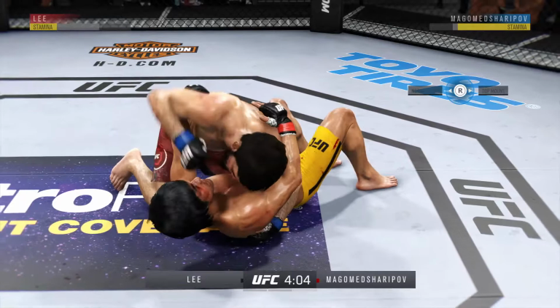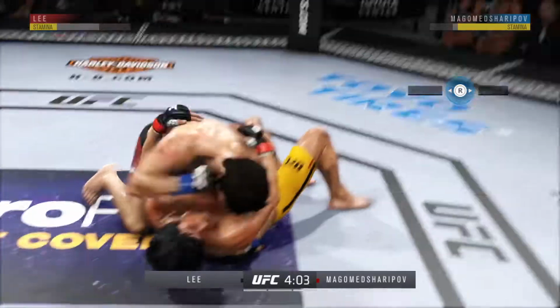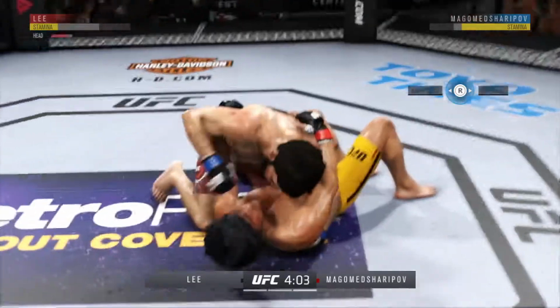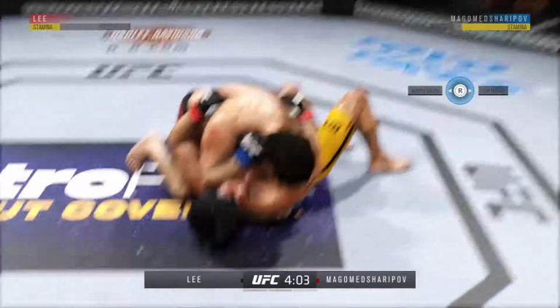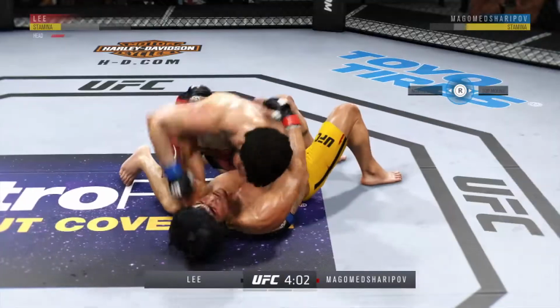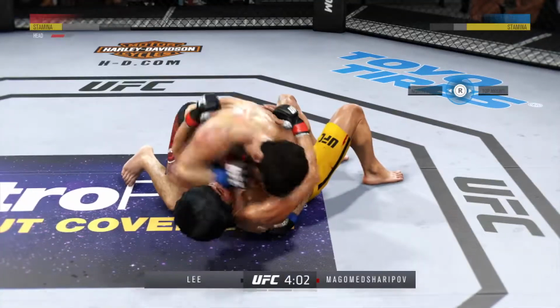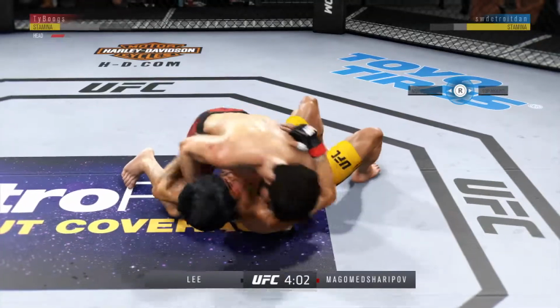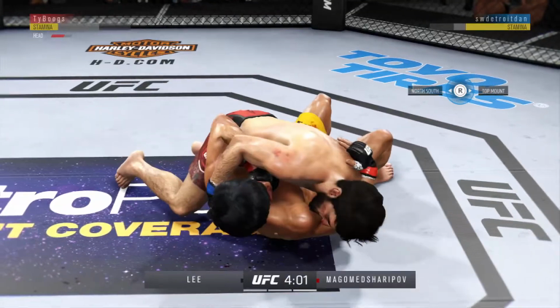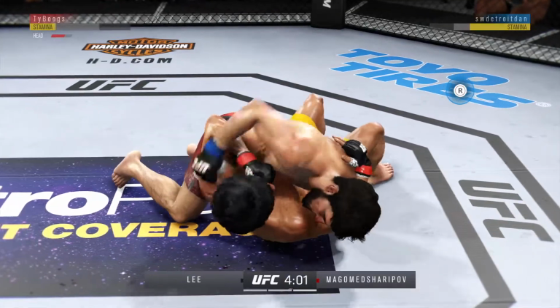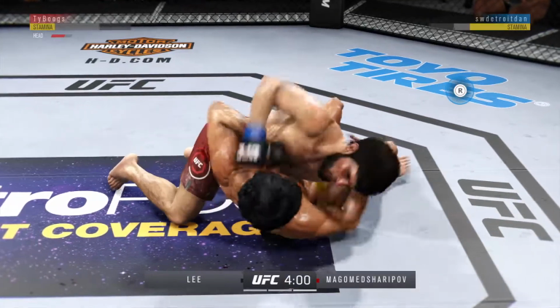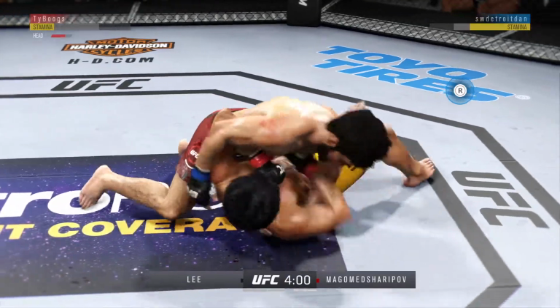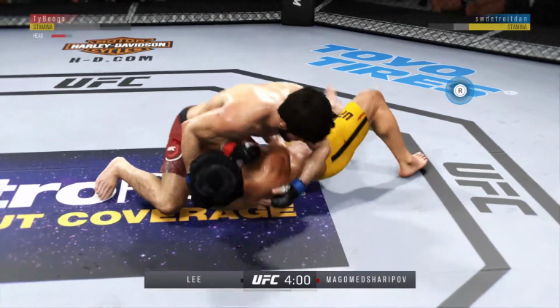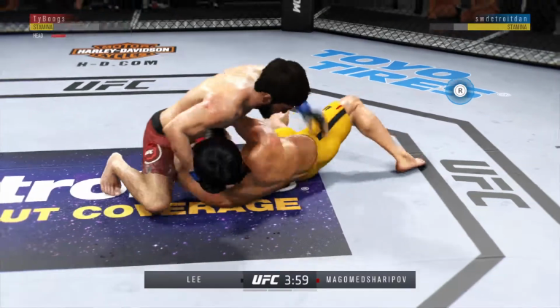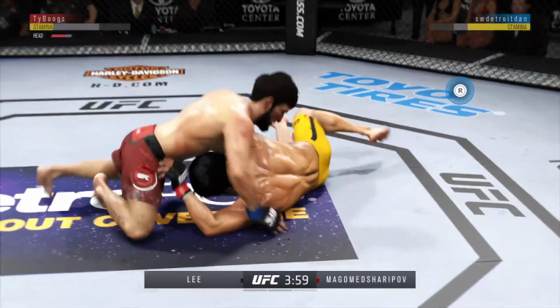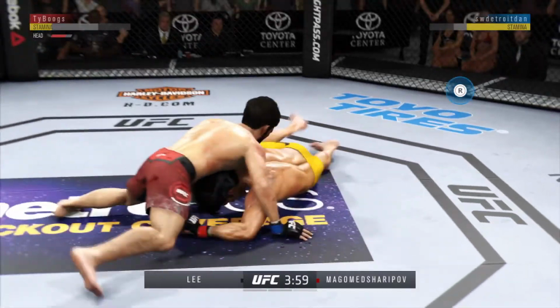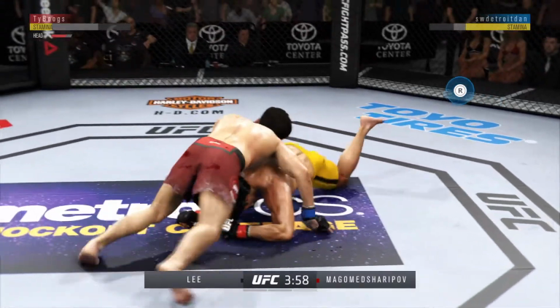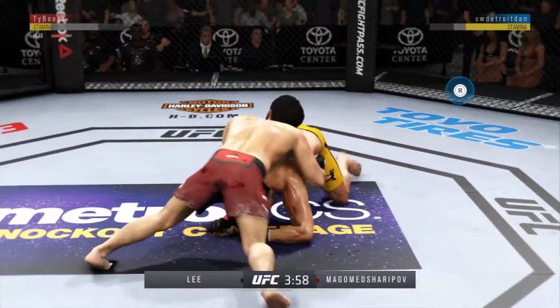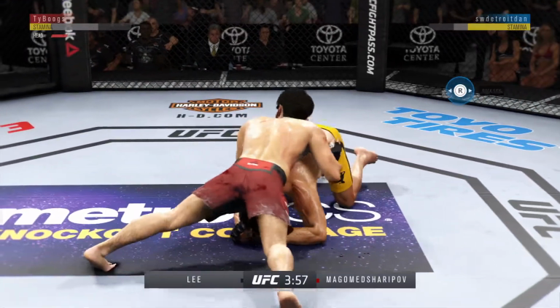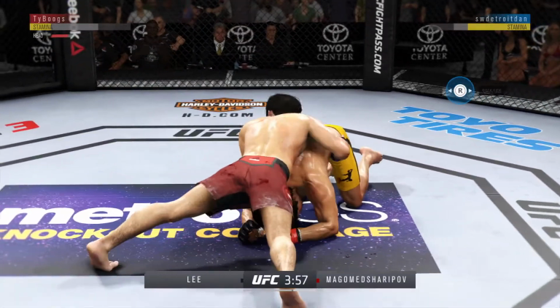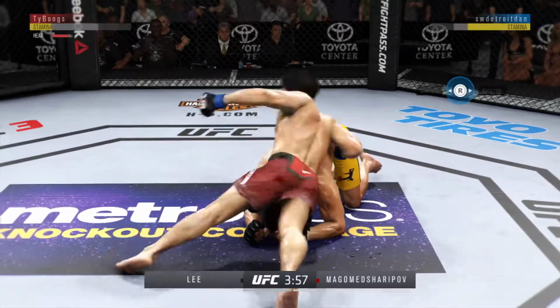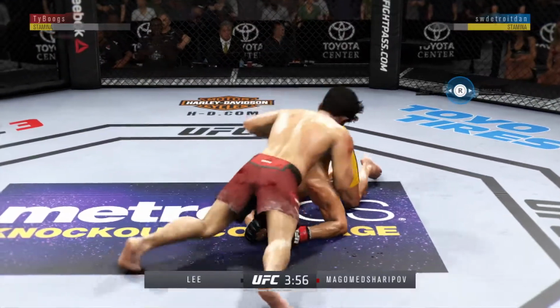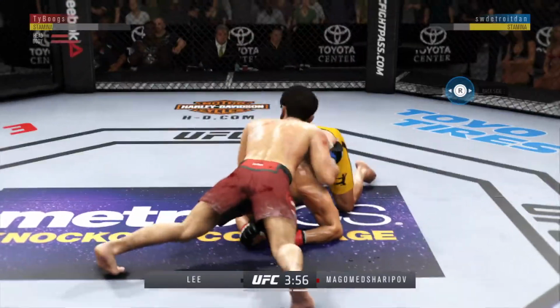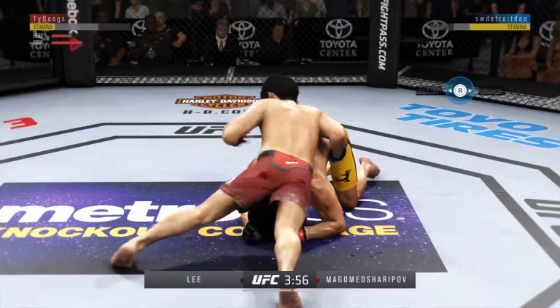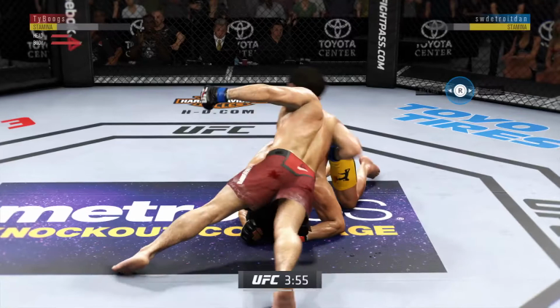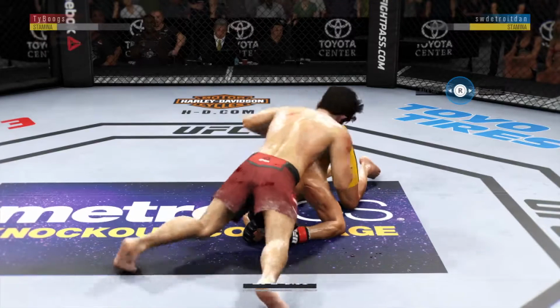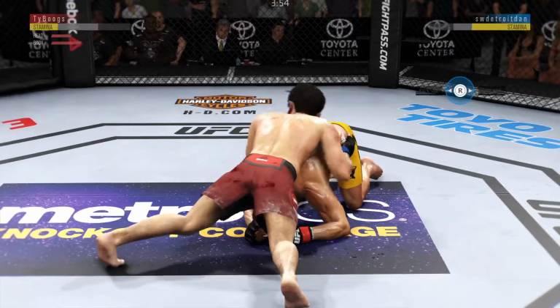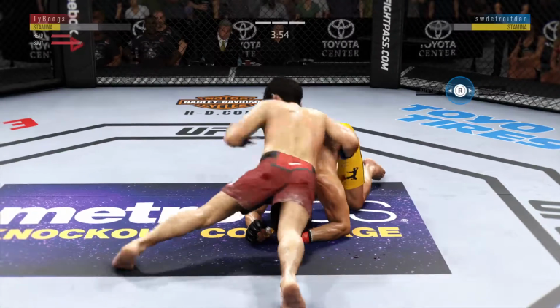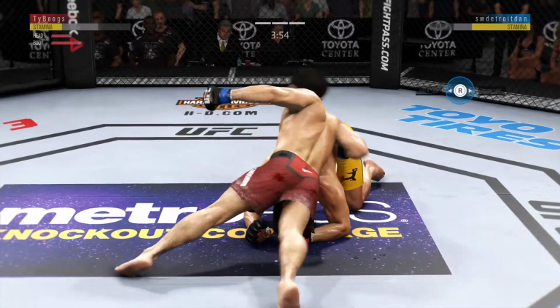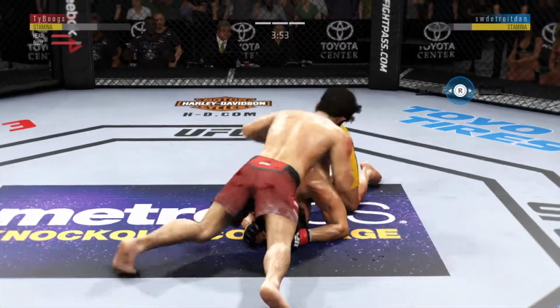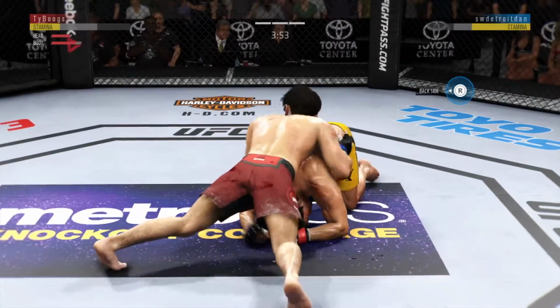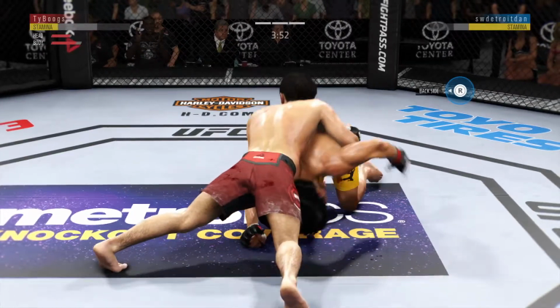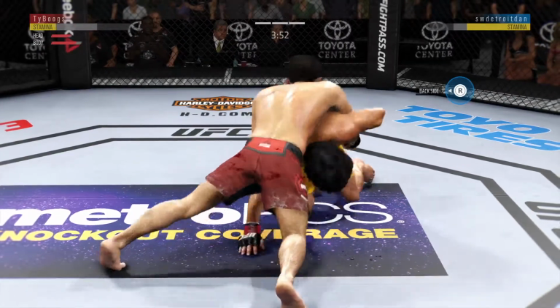Excellent movement here on the ground. He lands a huge elbow to the head. Excellent movement on the ground, always trying to better his position.